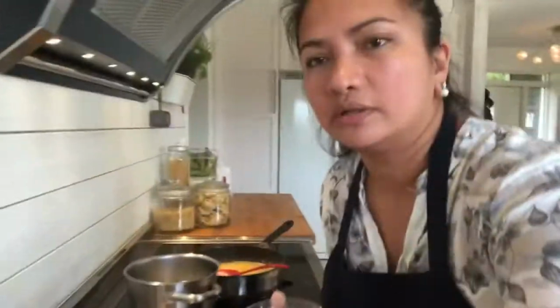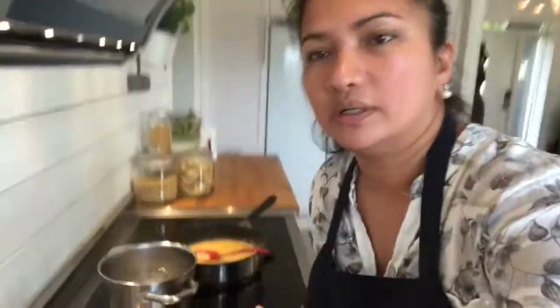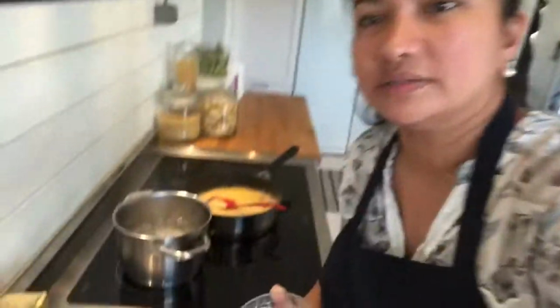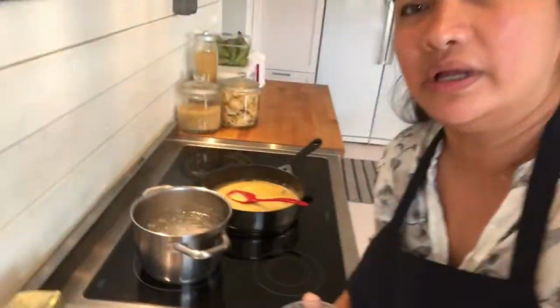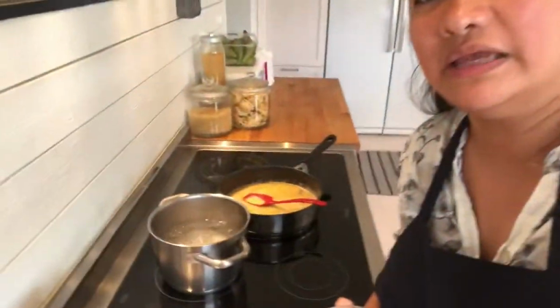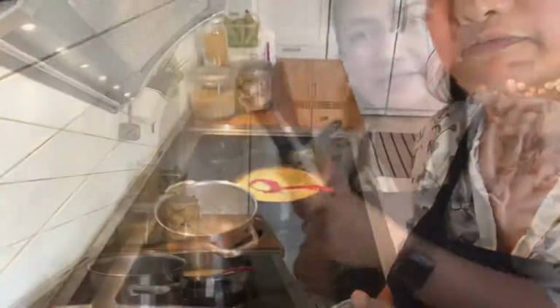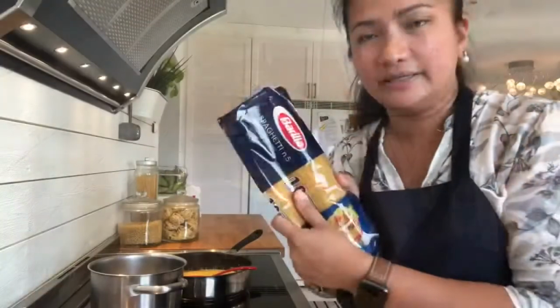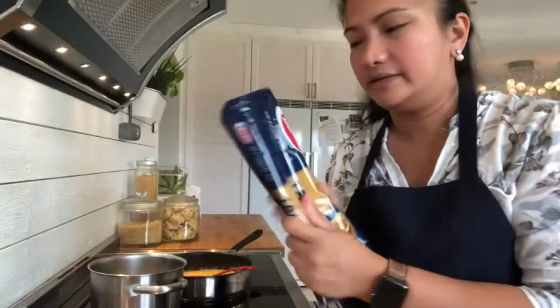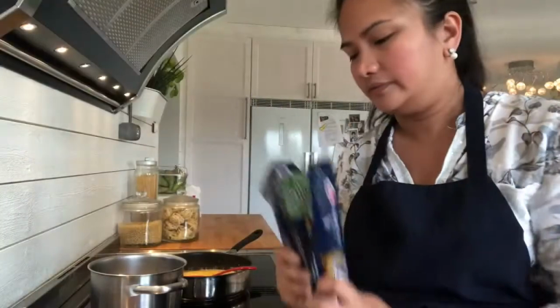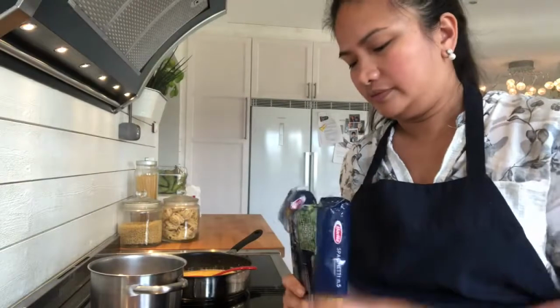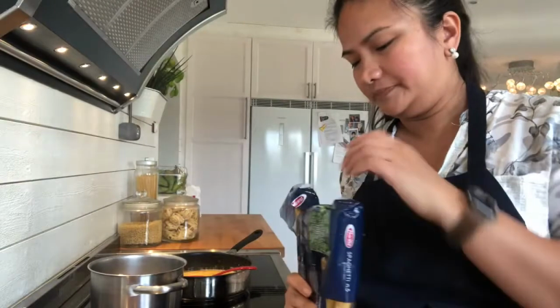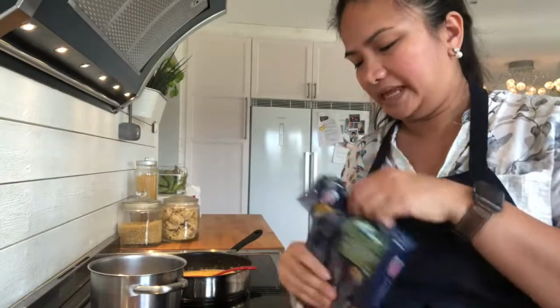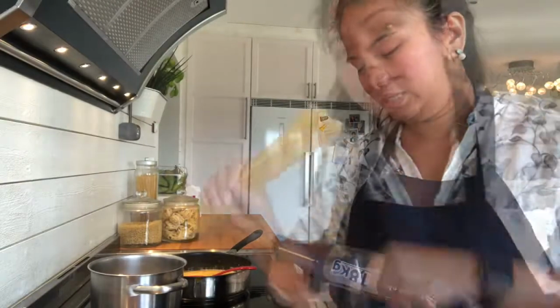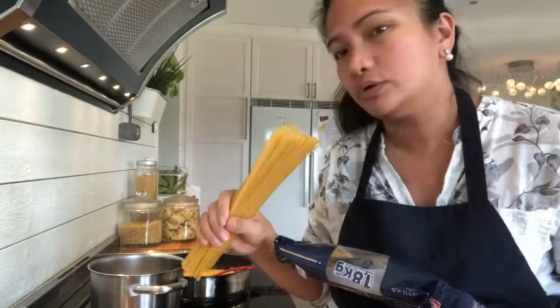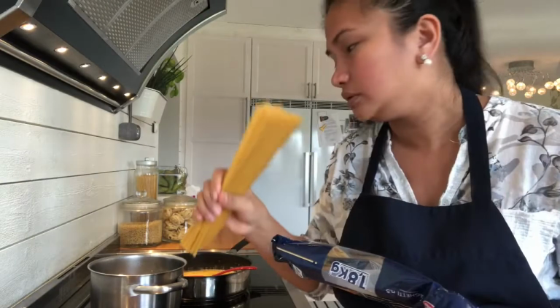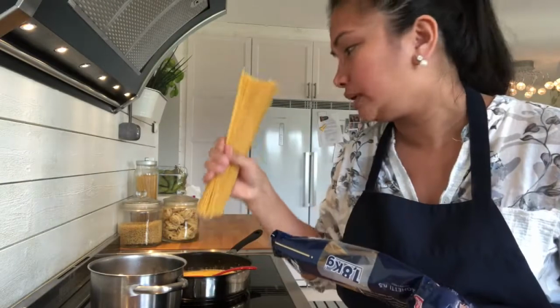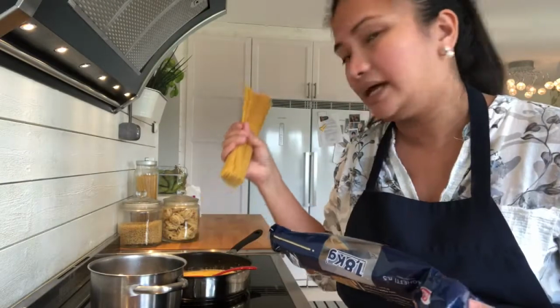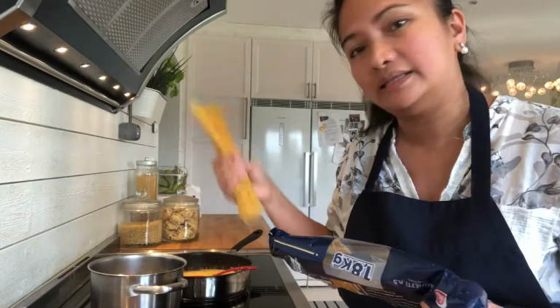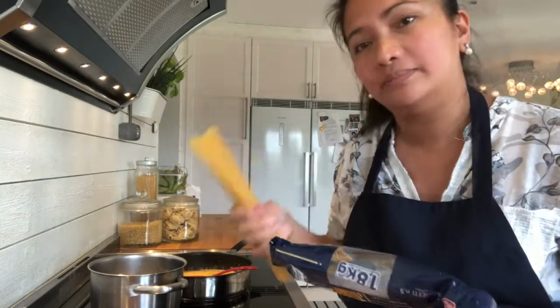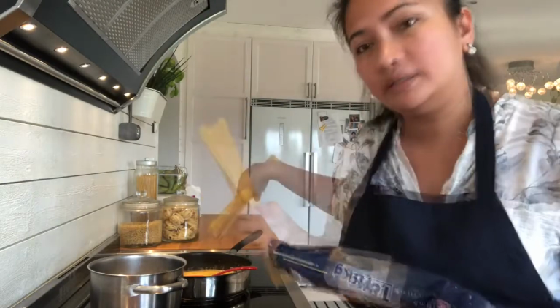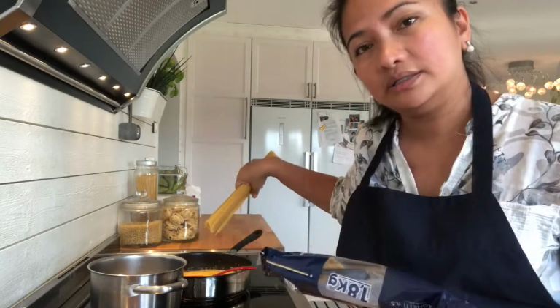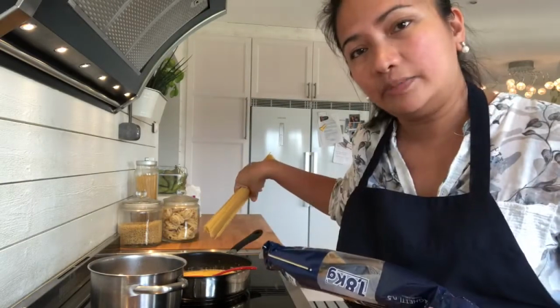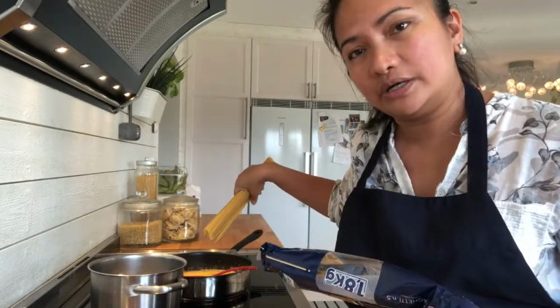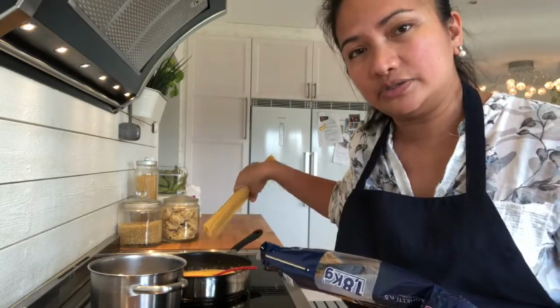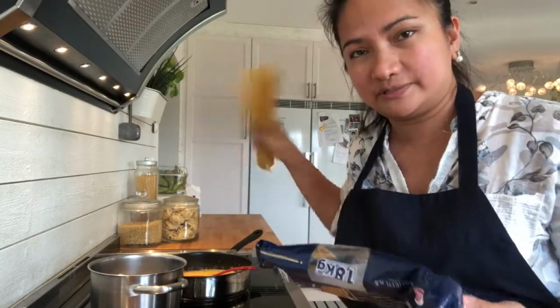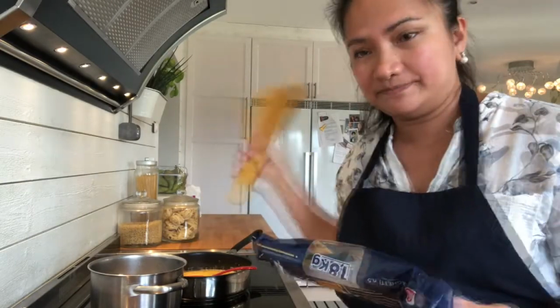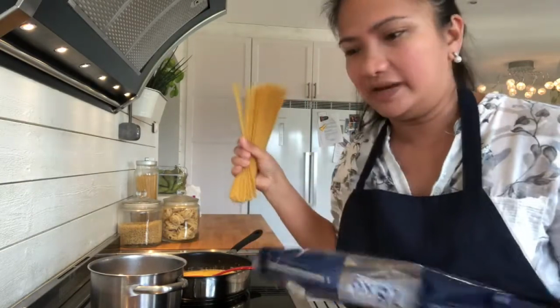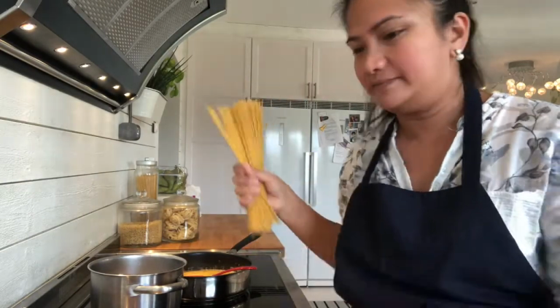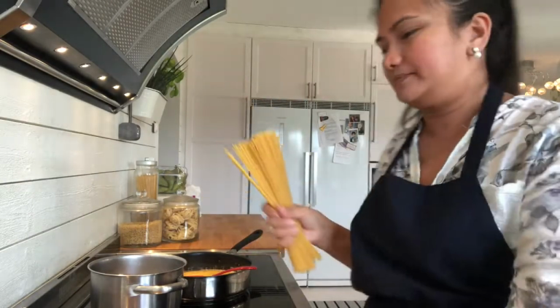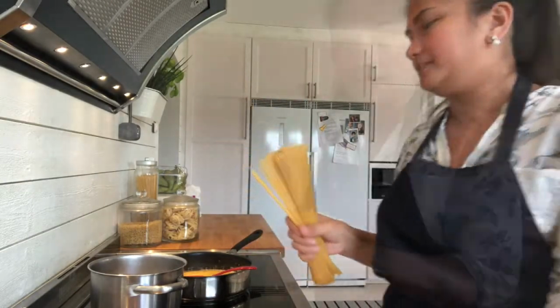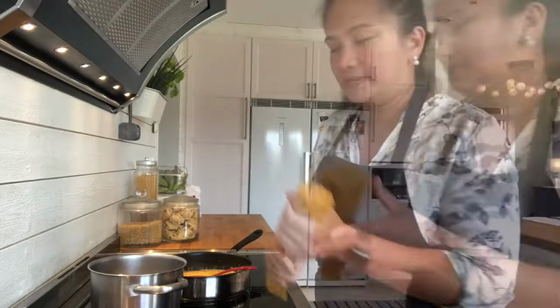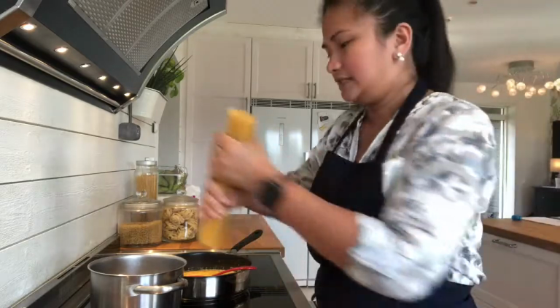Water is boiling. Add the spaghetti. We're going to add the carbonara sauce. Eight minutes.